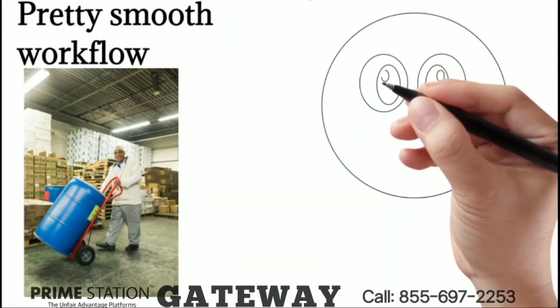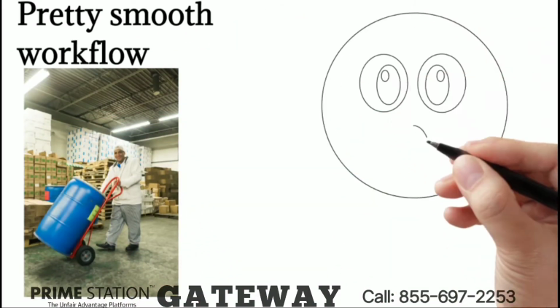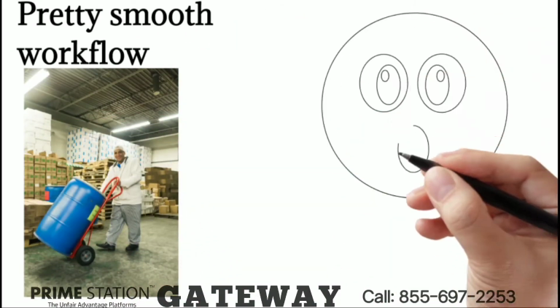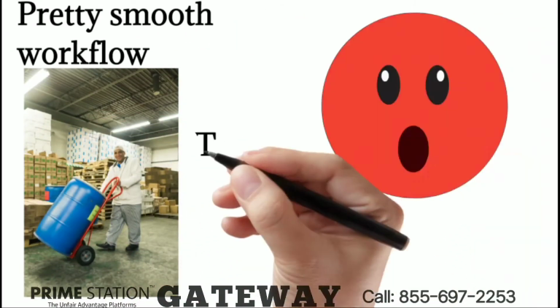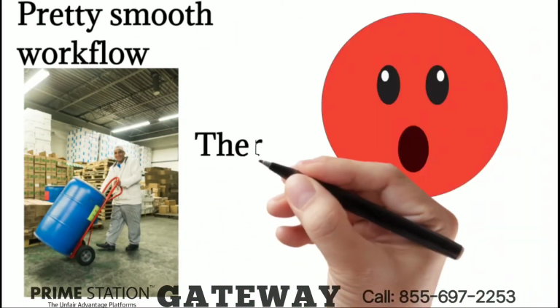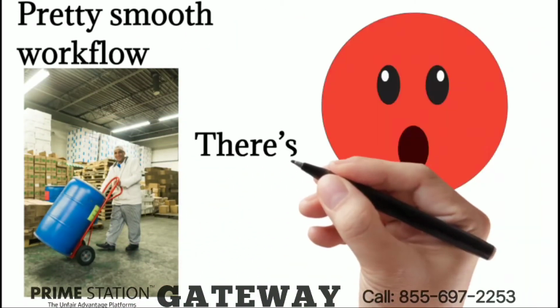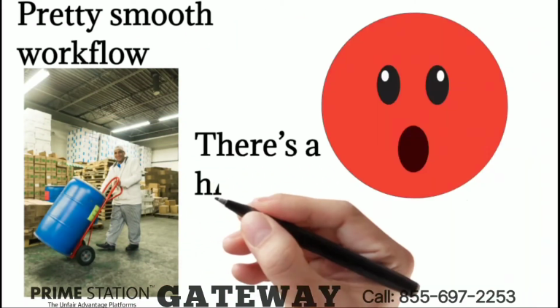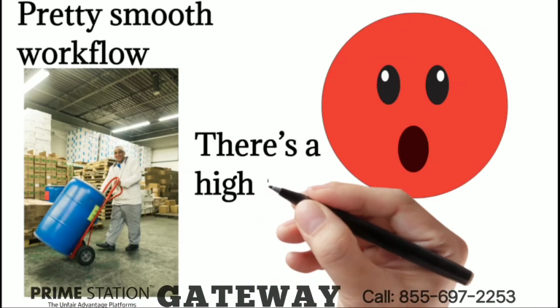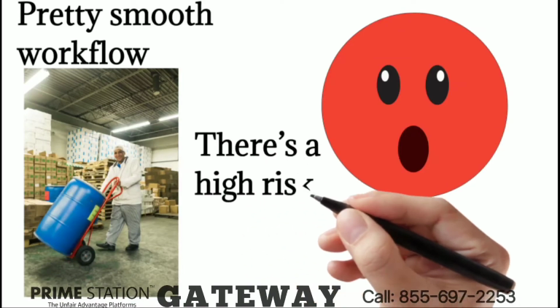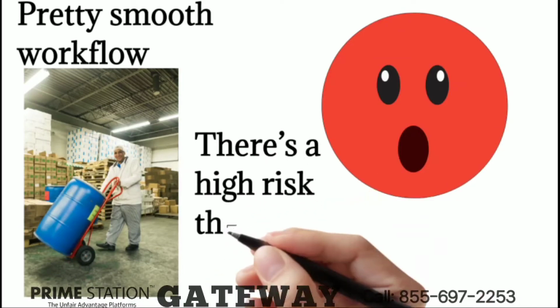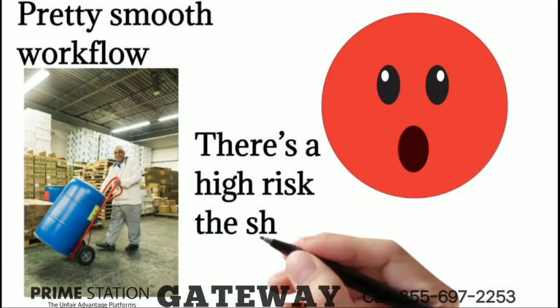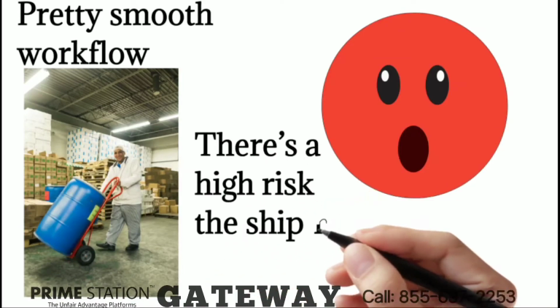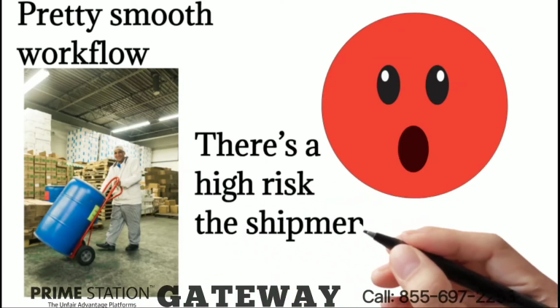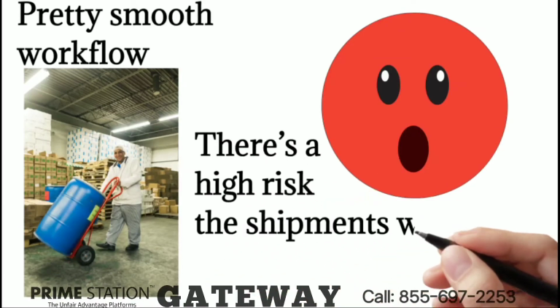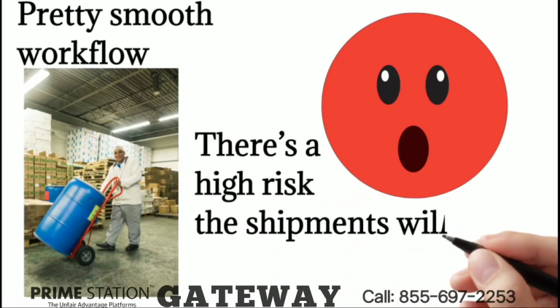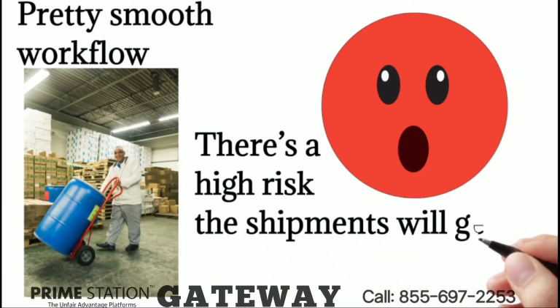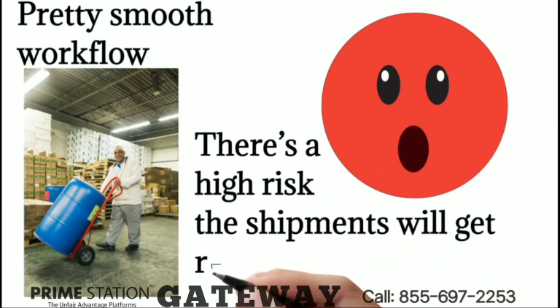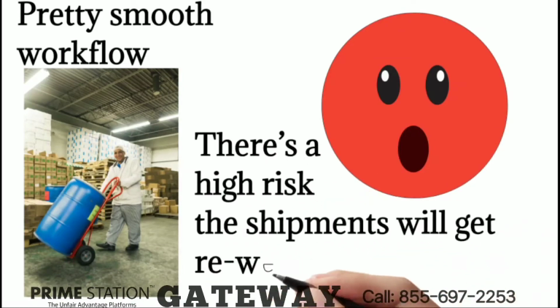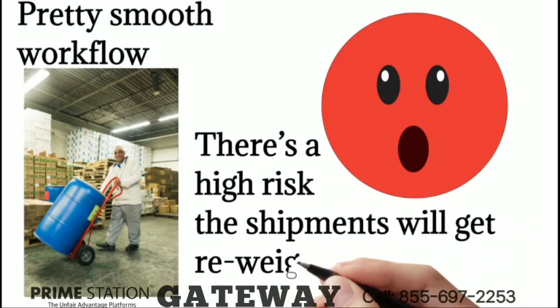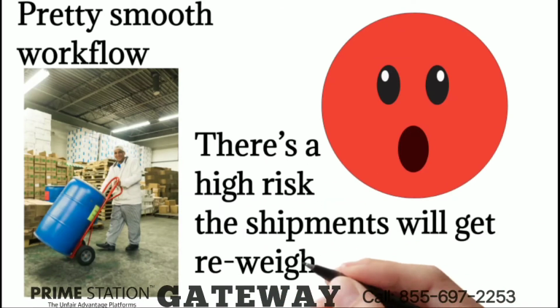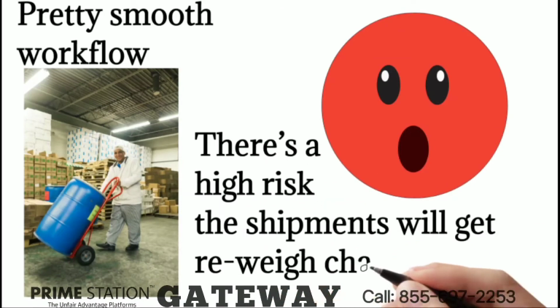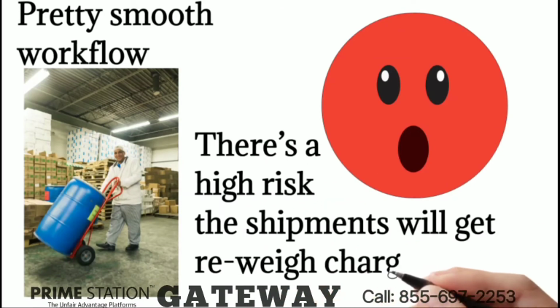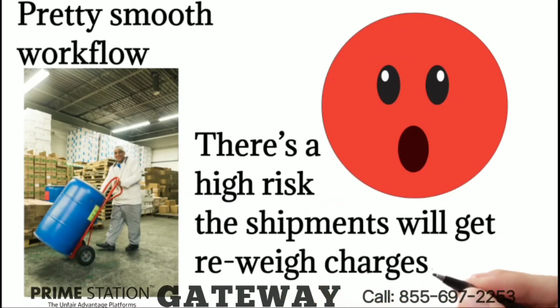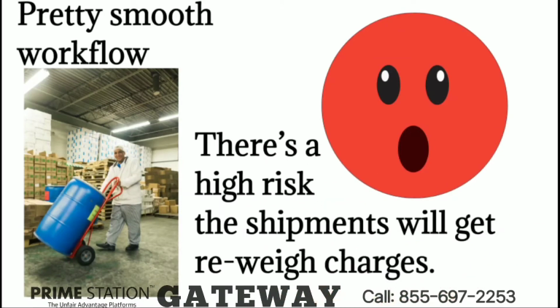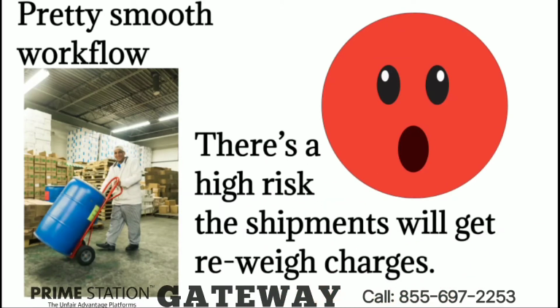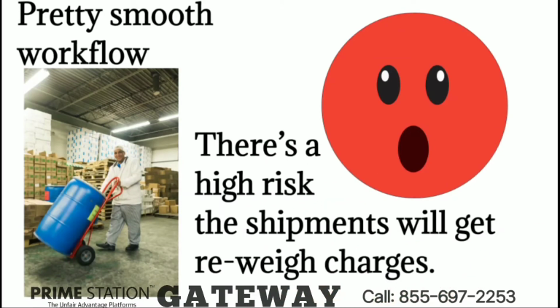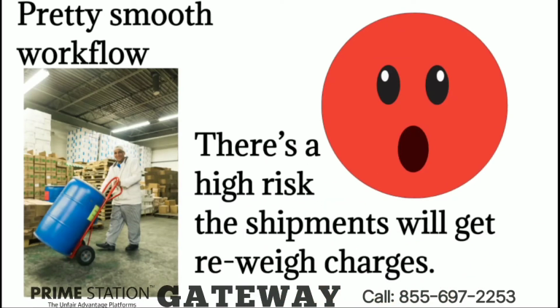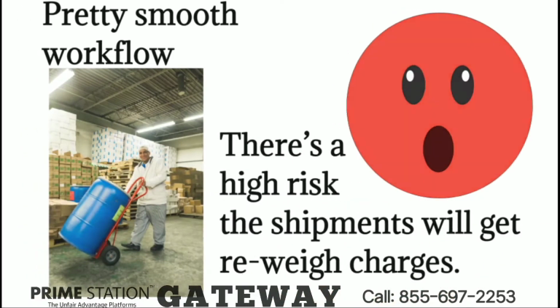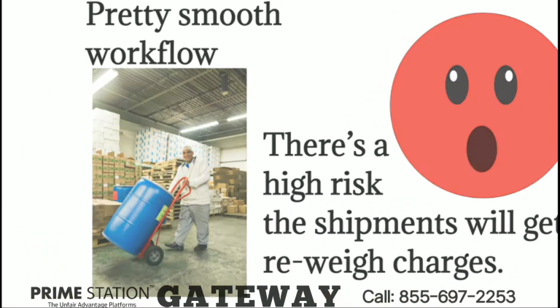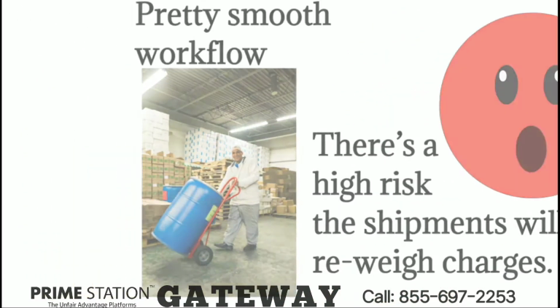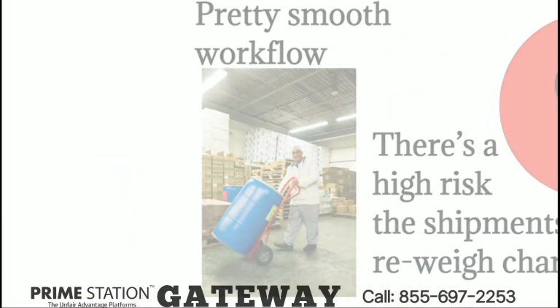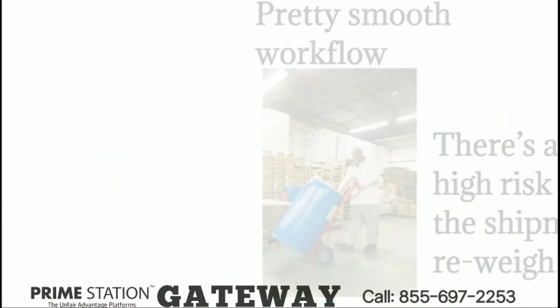Only one thing — the weights are estimated. There's a high risk the shipments will get re-weight charges.